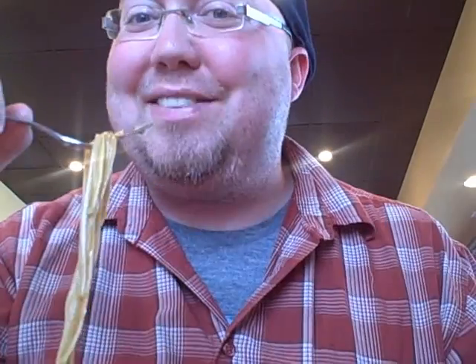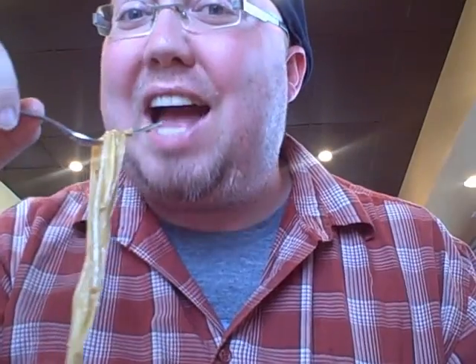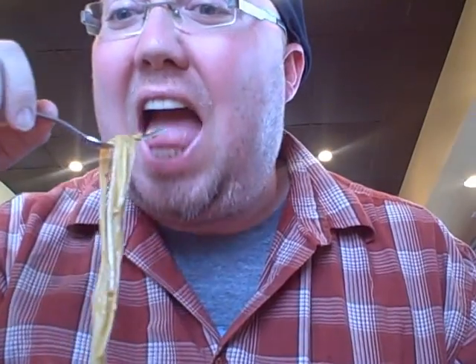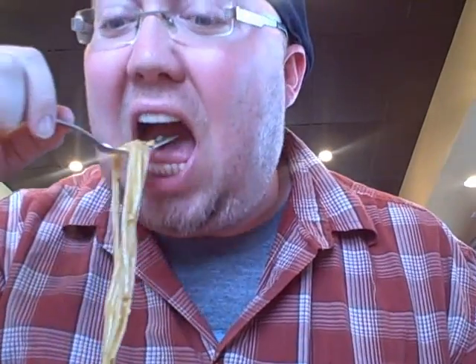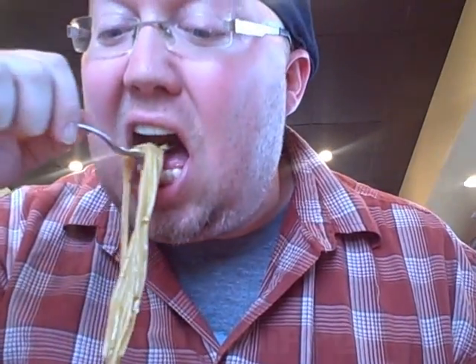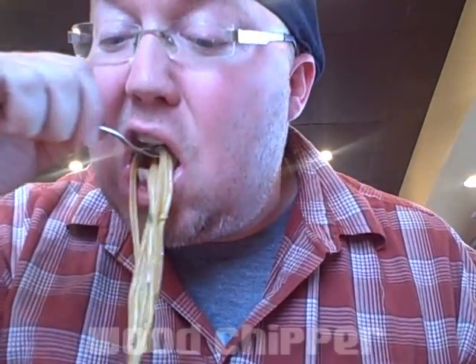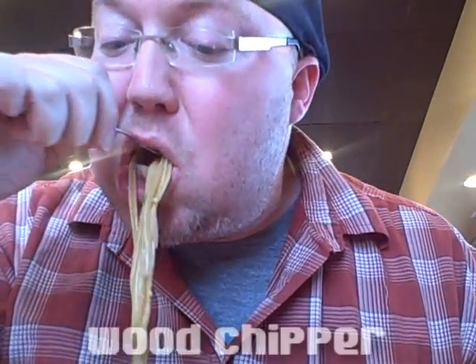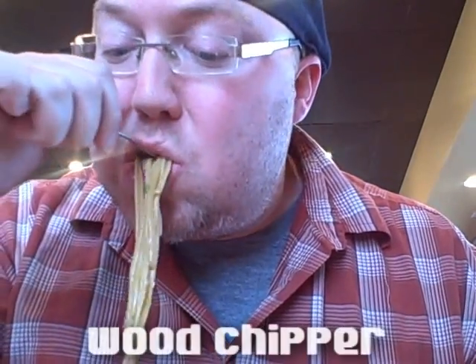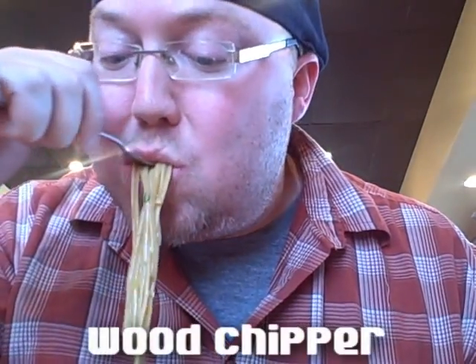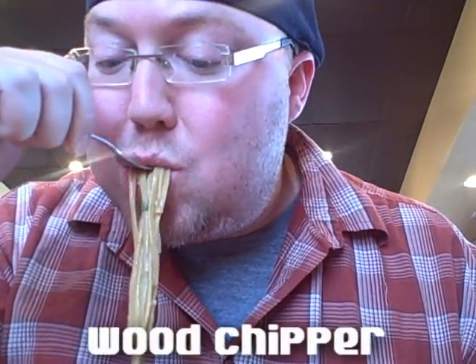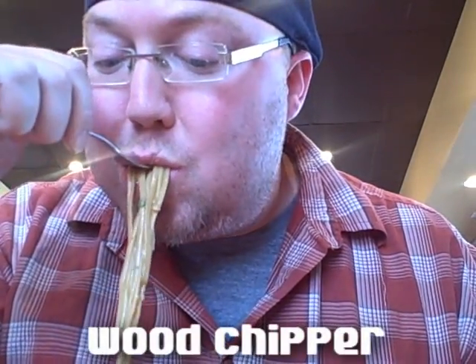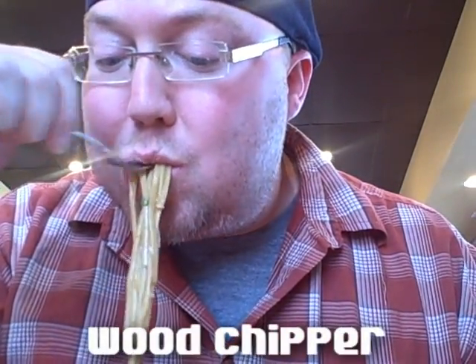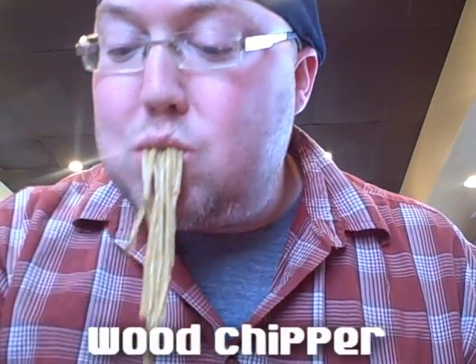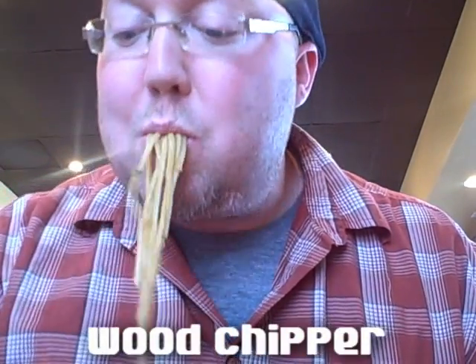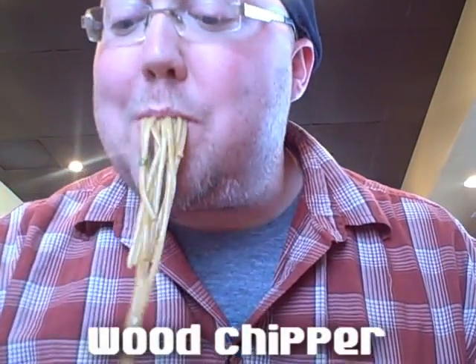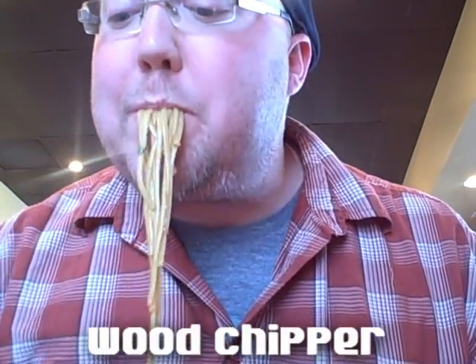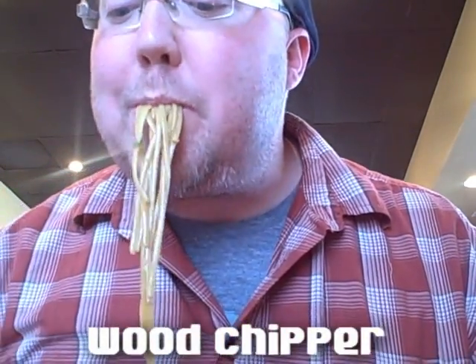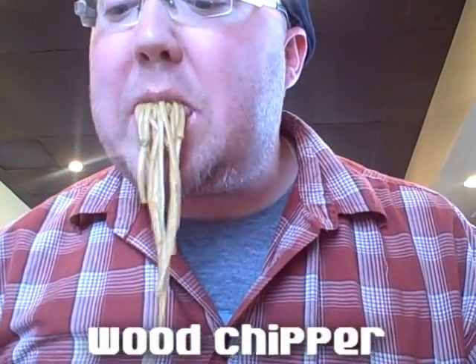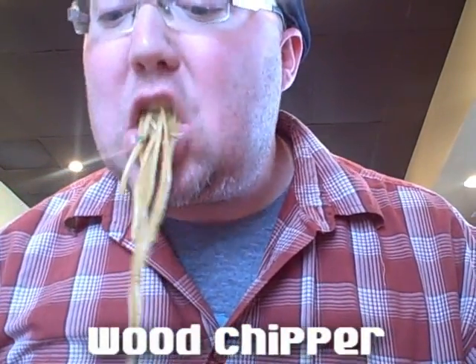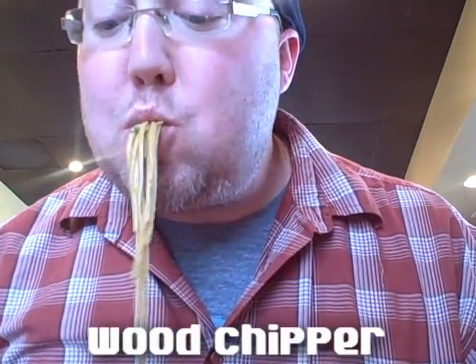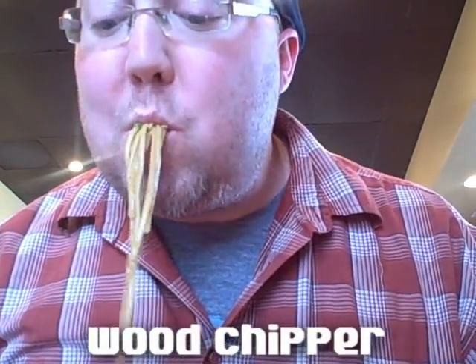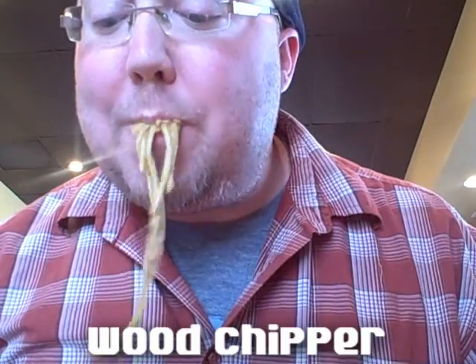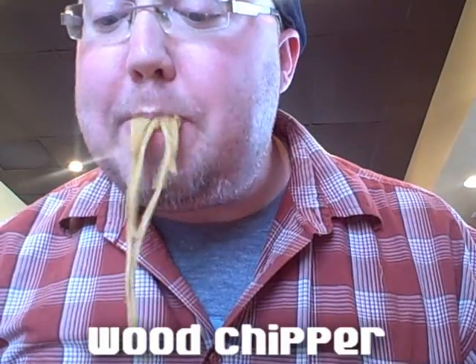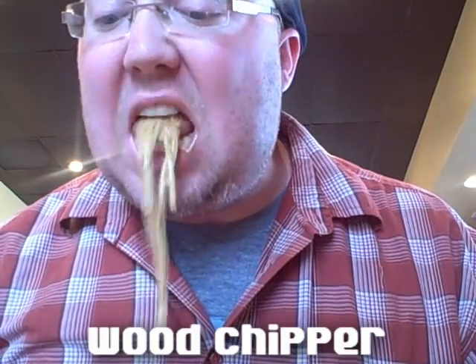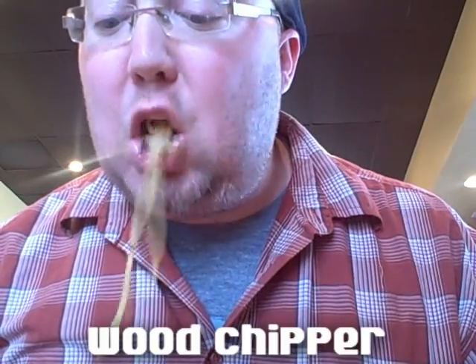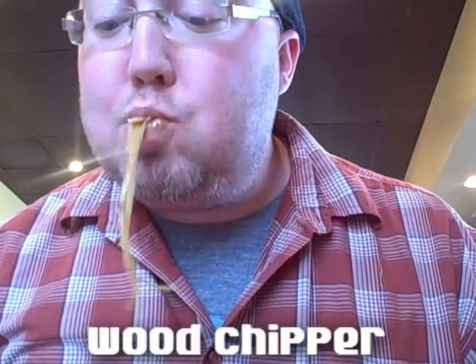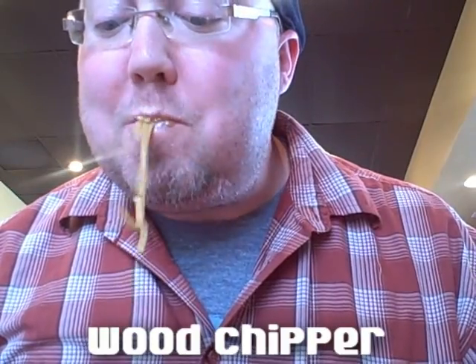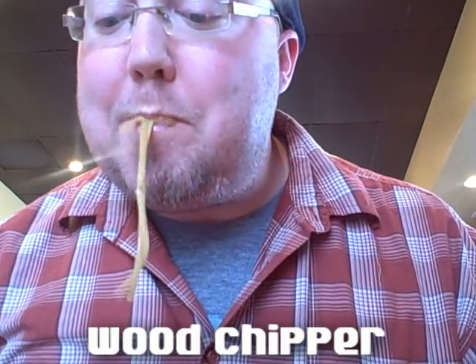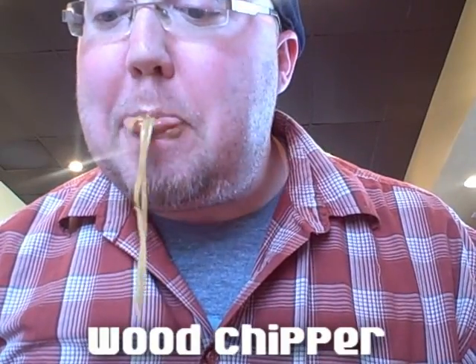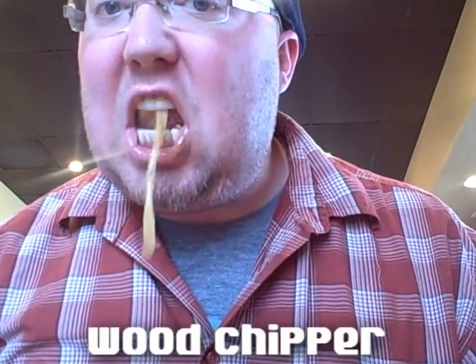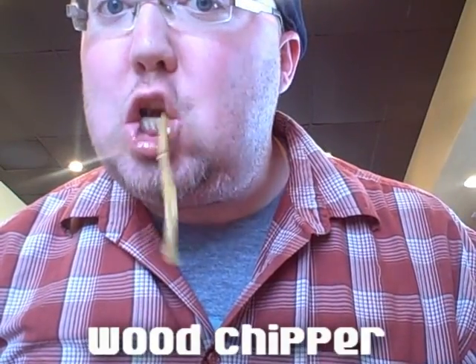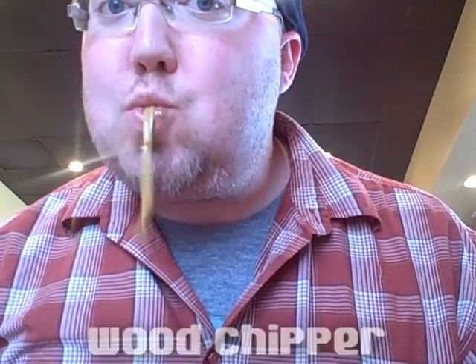I like this one too — the wood chipper. Just put a big ol' bunch in your mouth and start chomping away at it, hands-free.